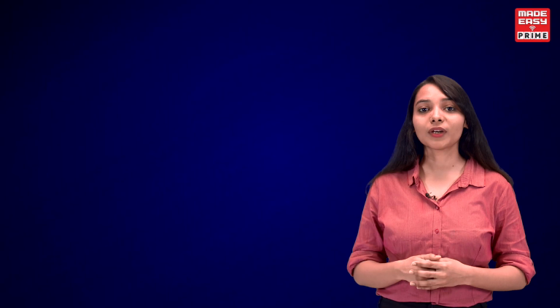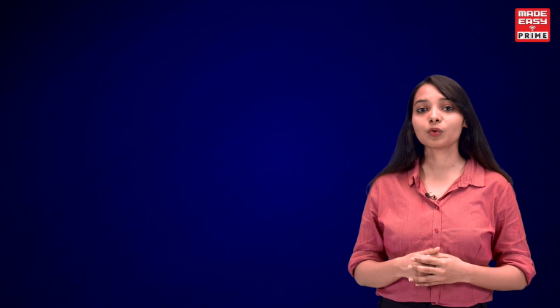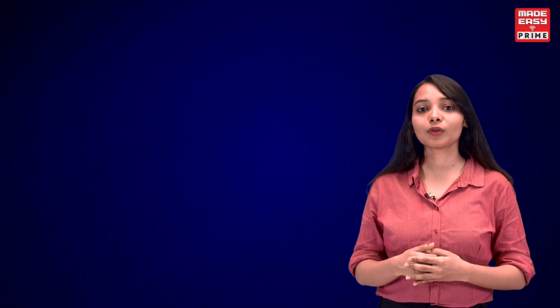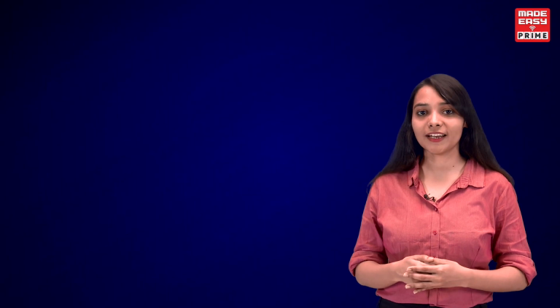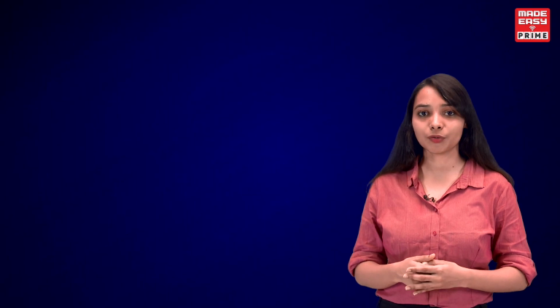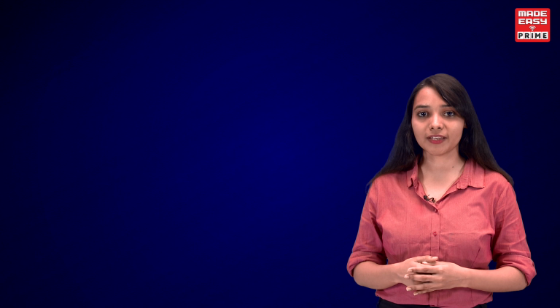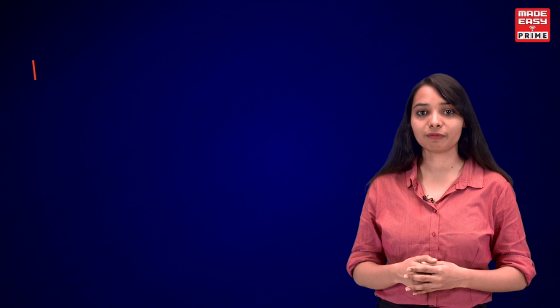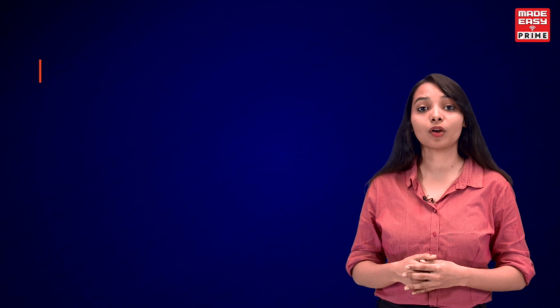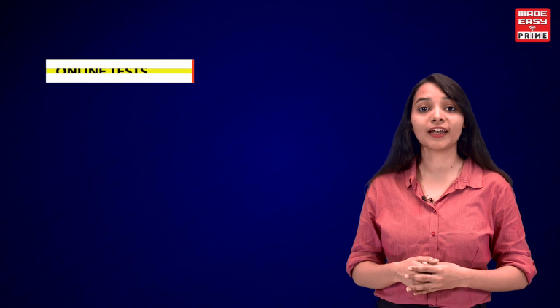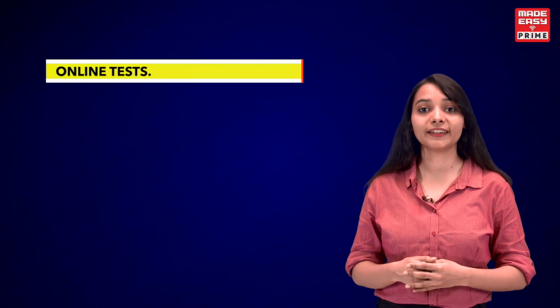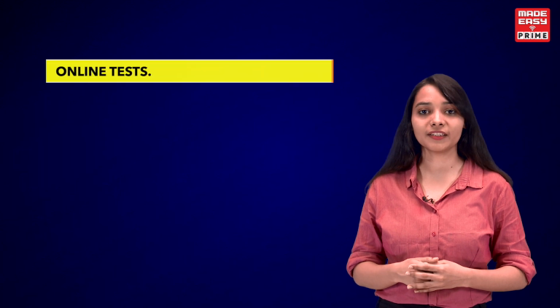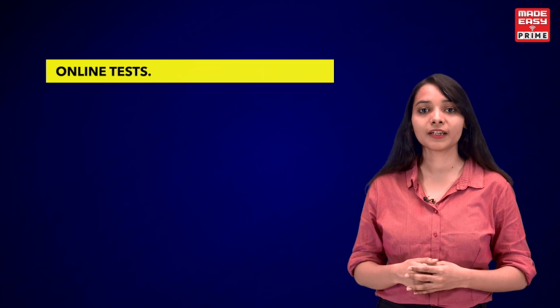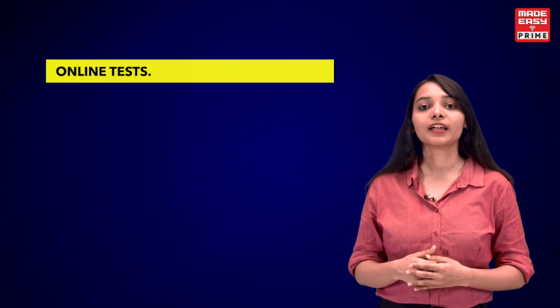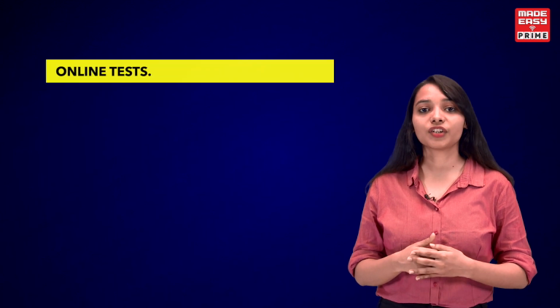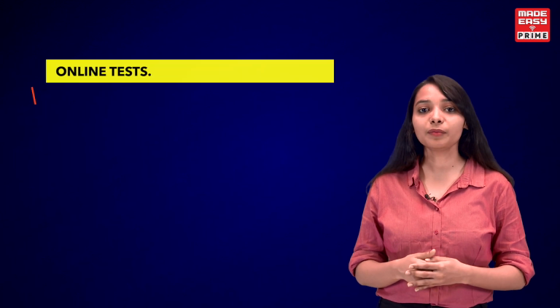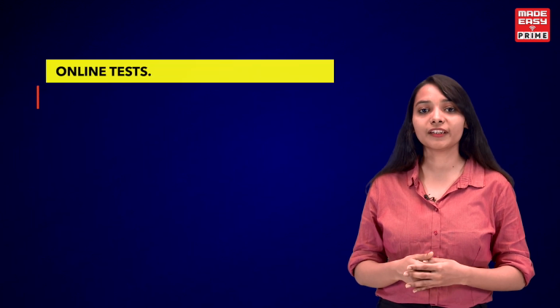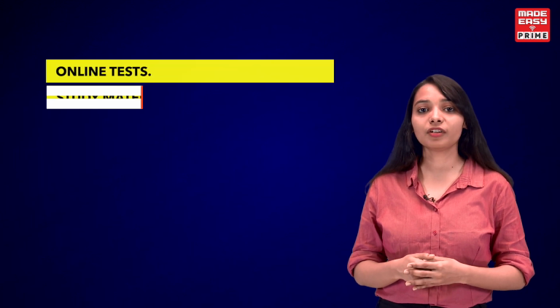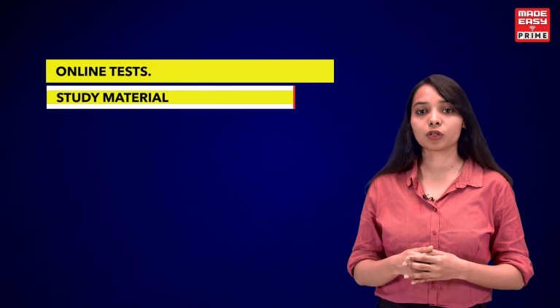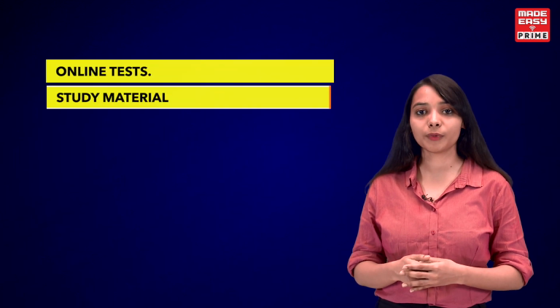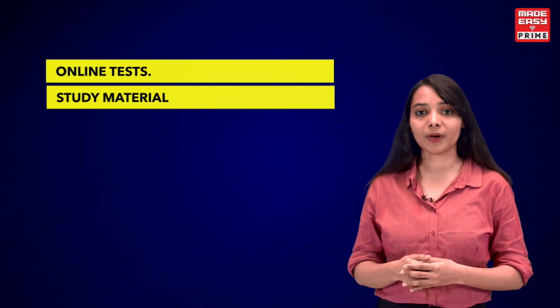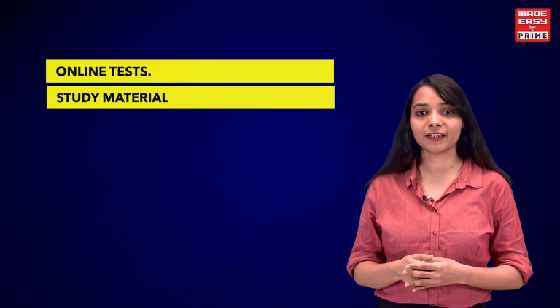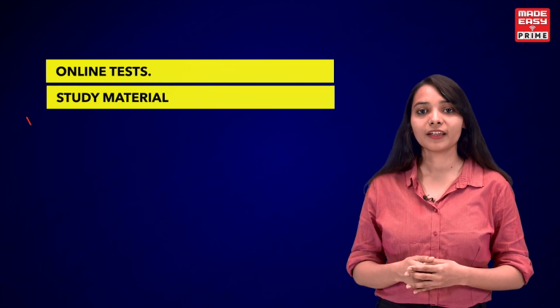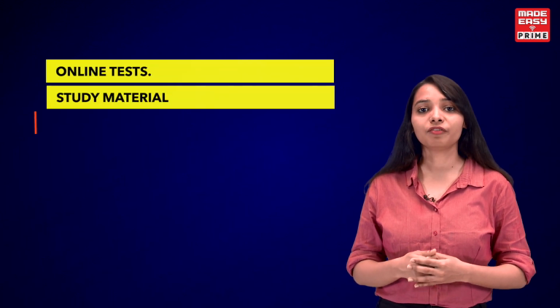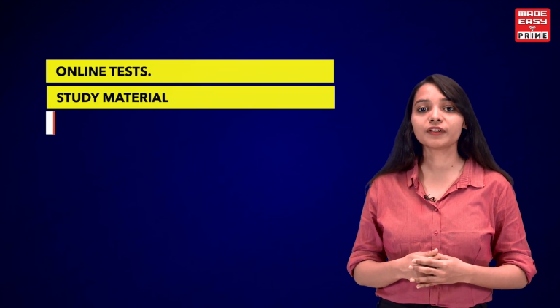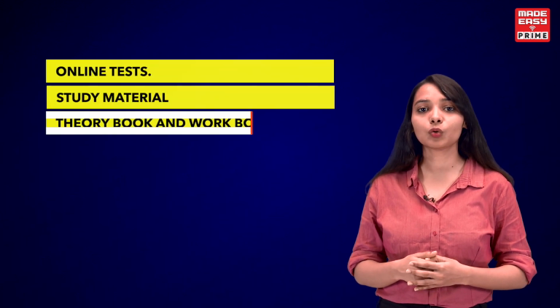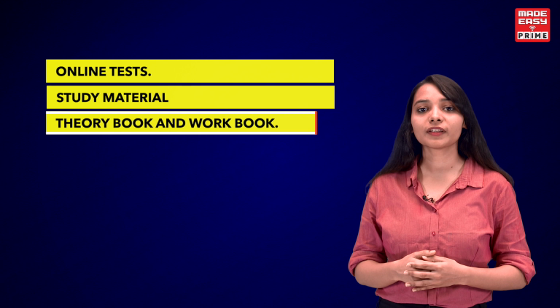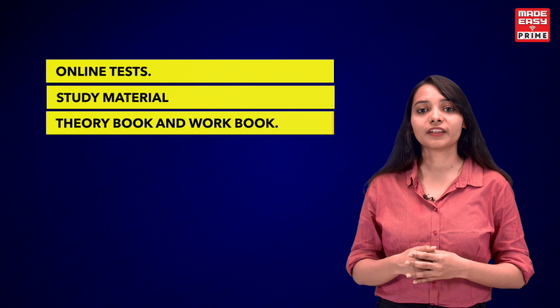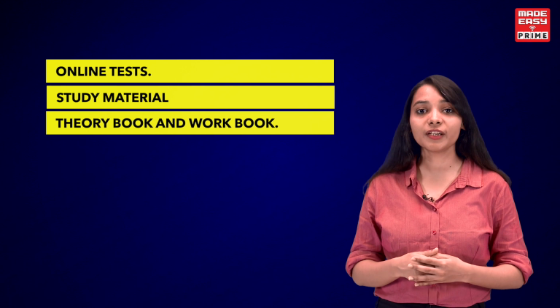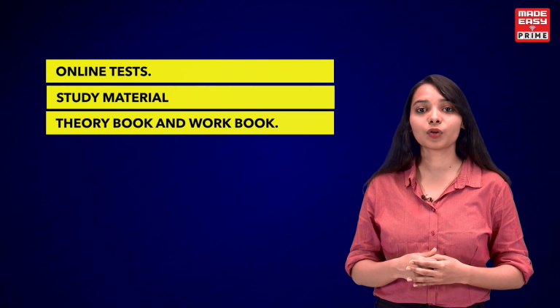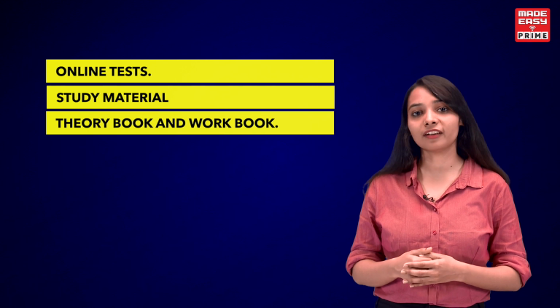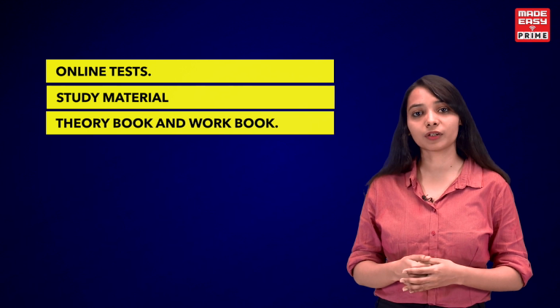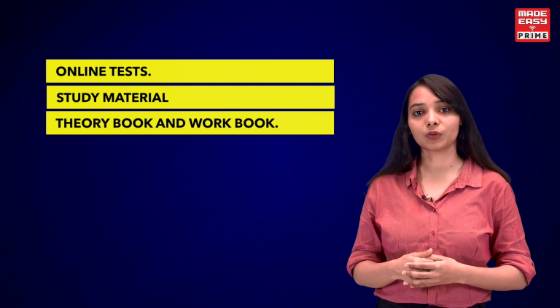You can also analyze yourself through online tests. Study material will also be provided, which includes a theory book and a workbook.